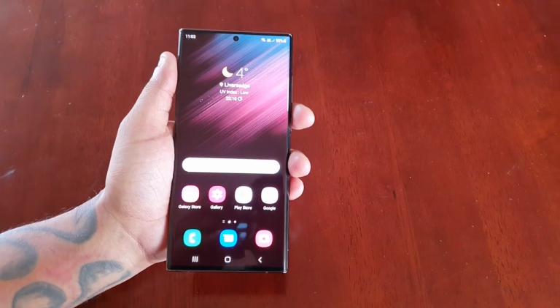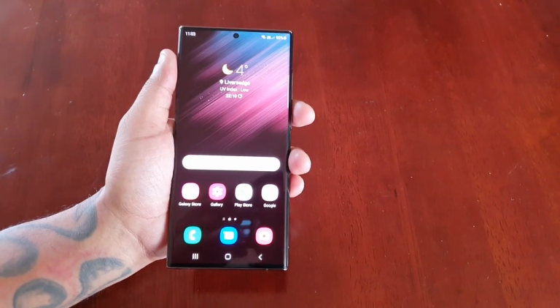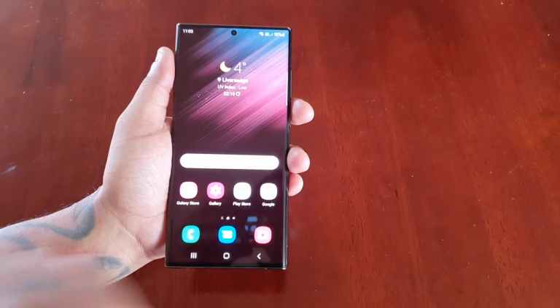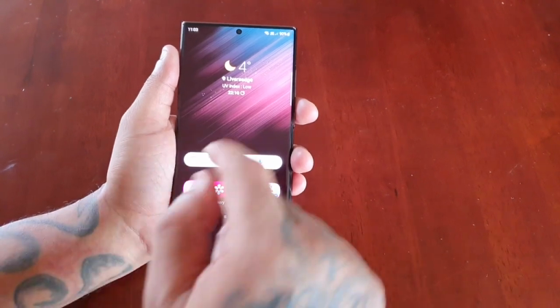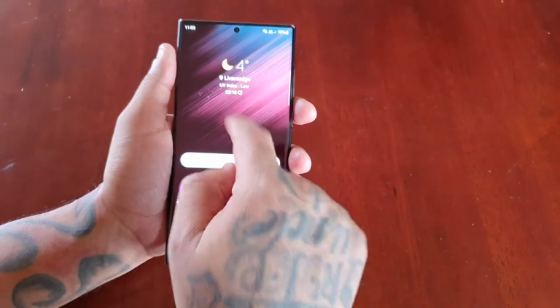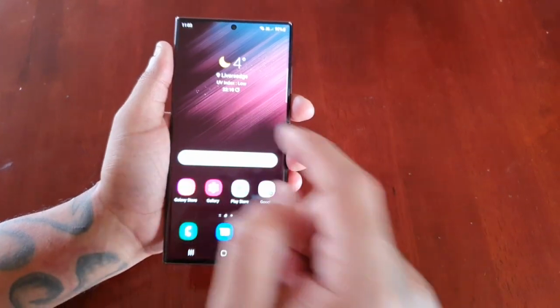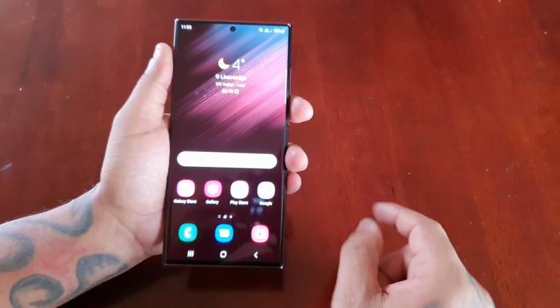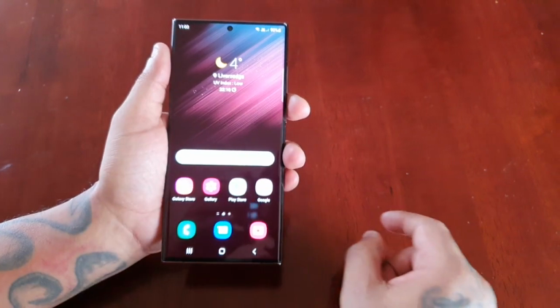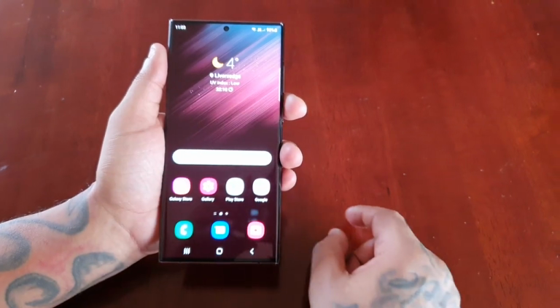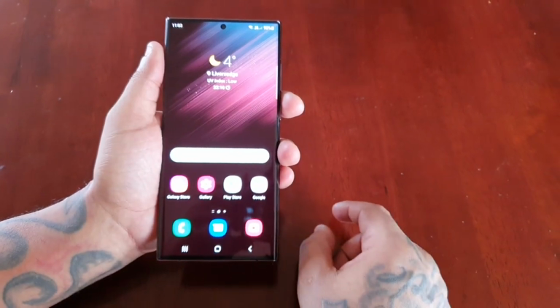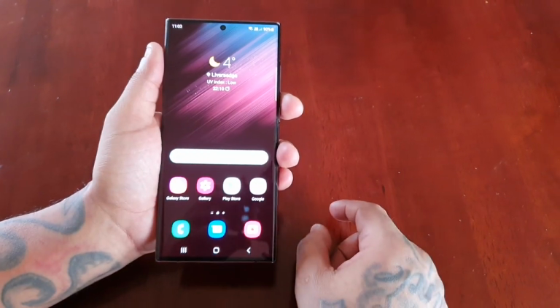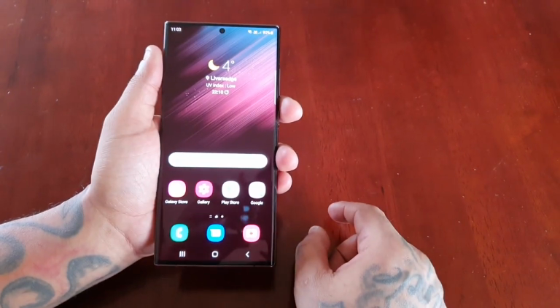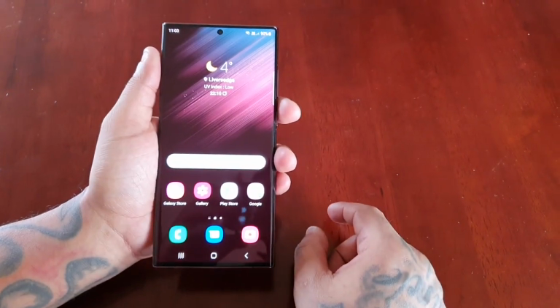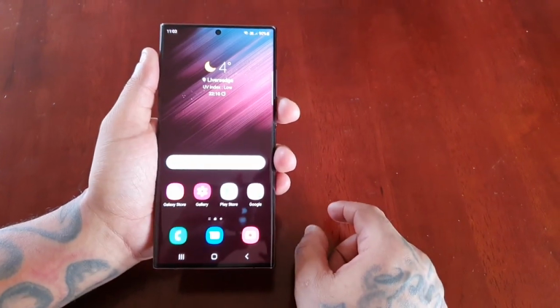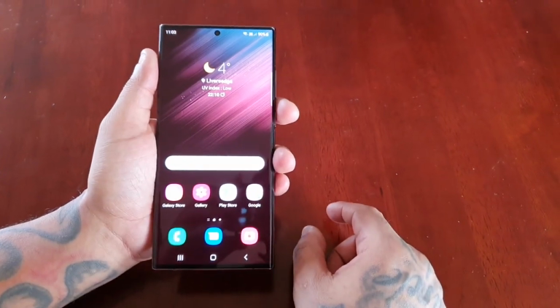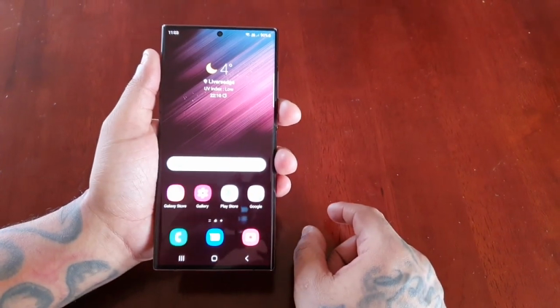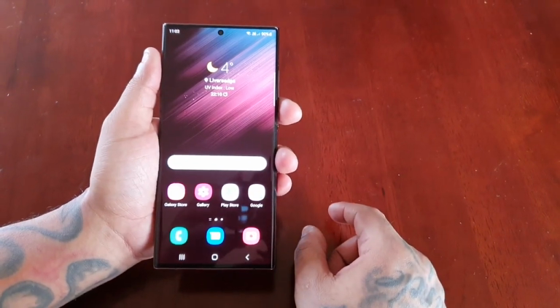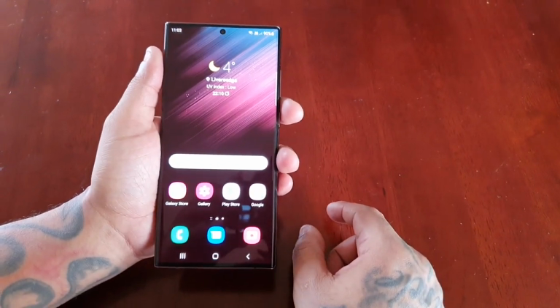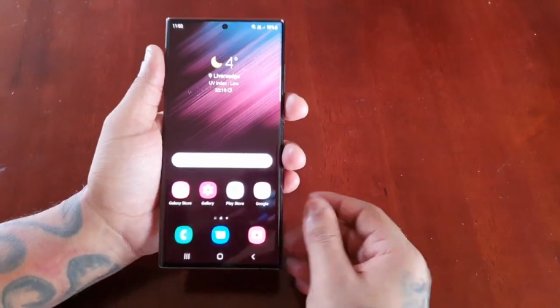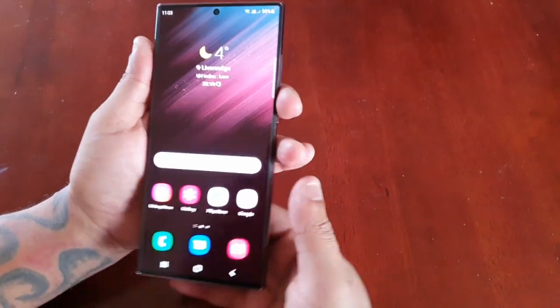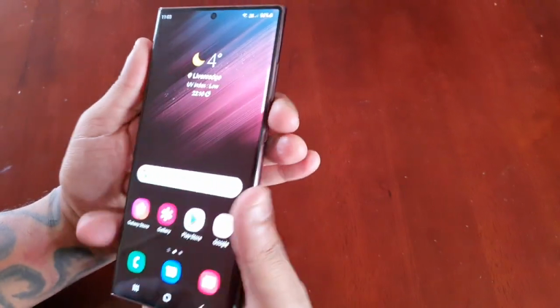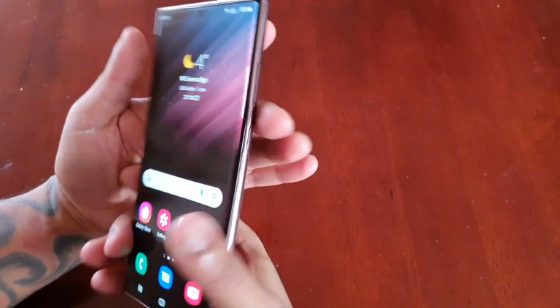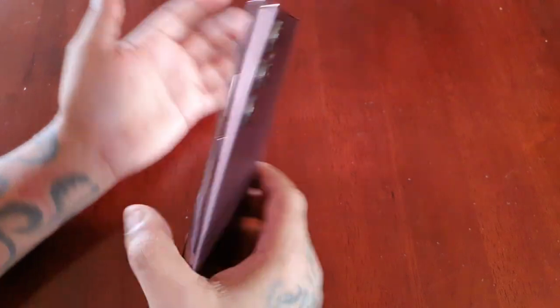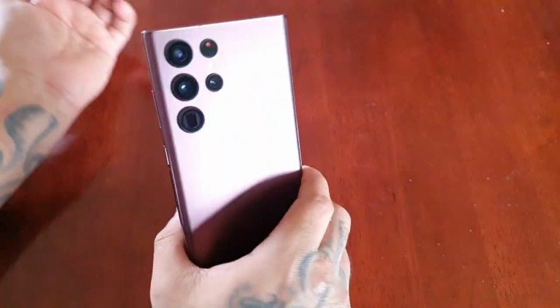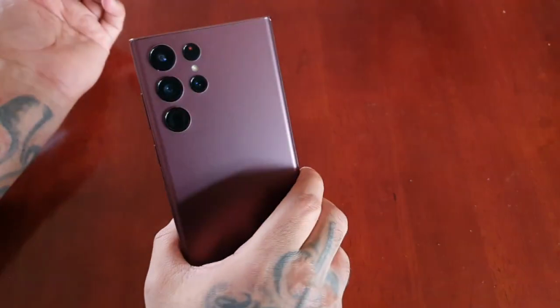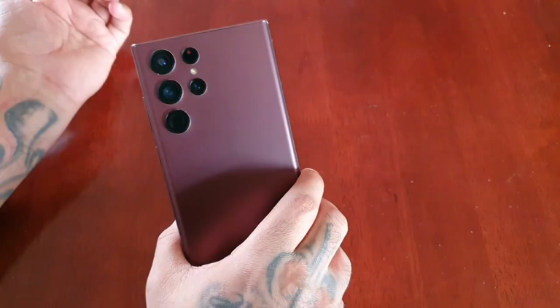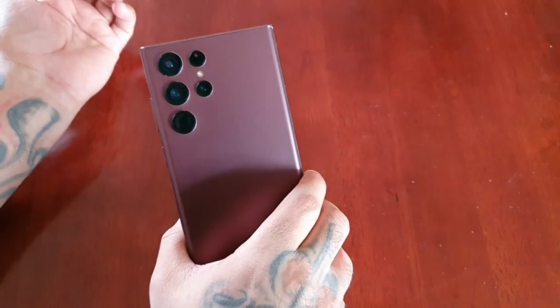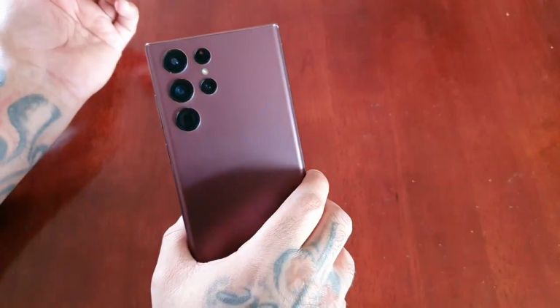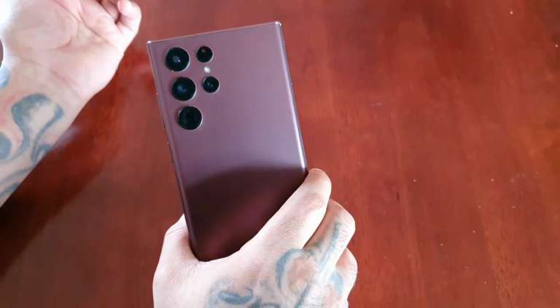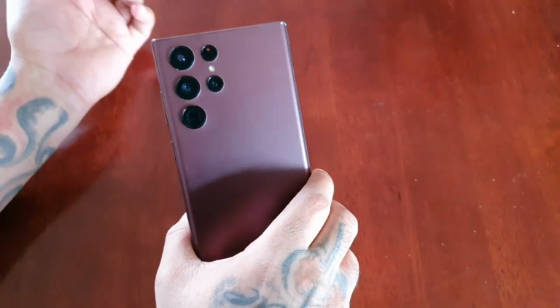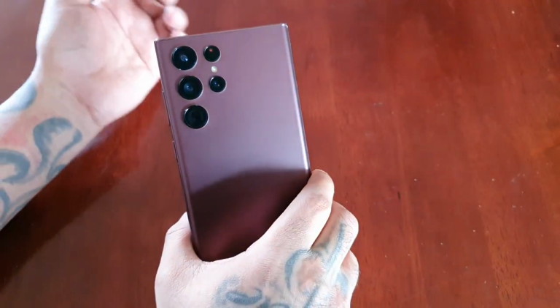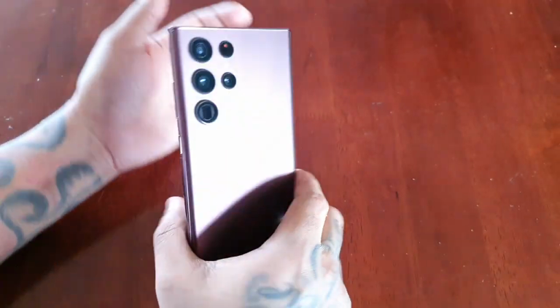It's your boy the Android Doctor back again with a really quick video. I'm here with the Samsung Galaxy S22 Ultra.